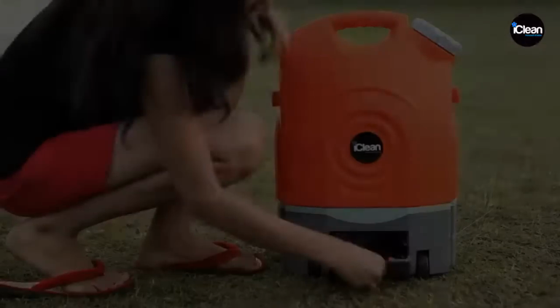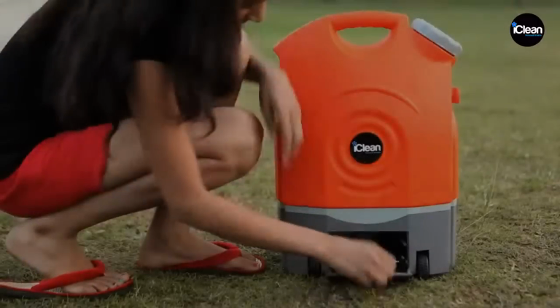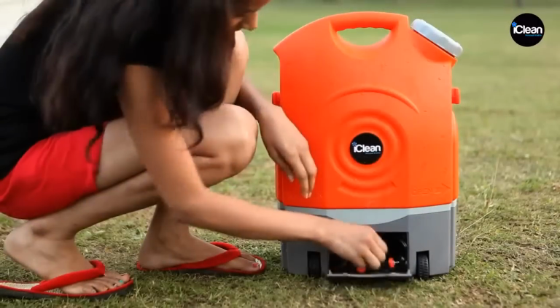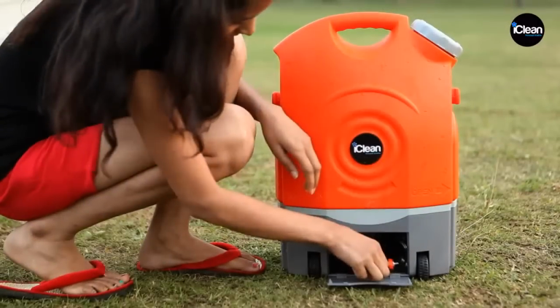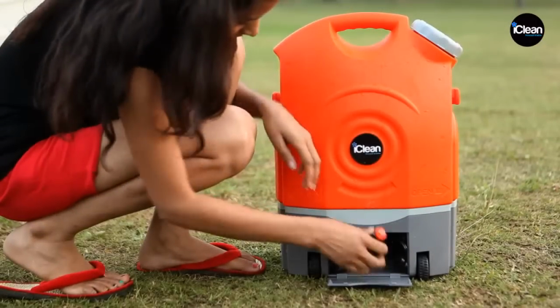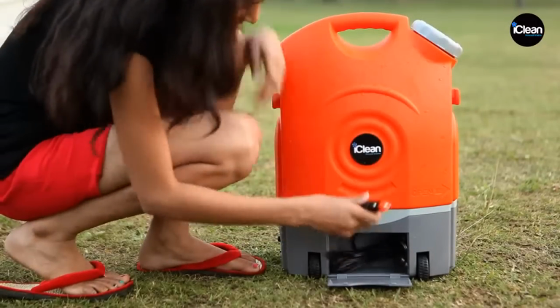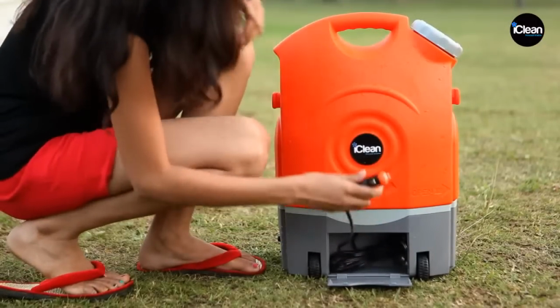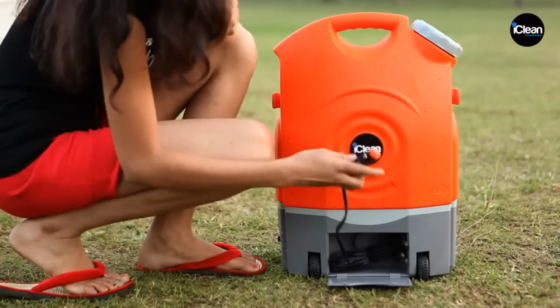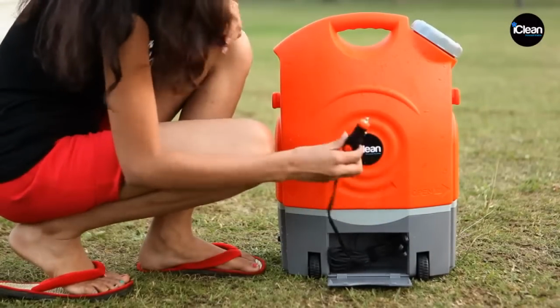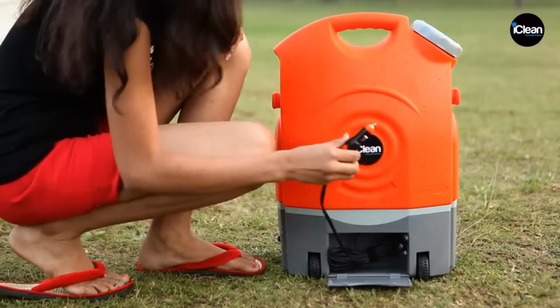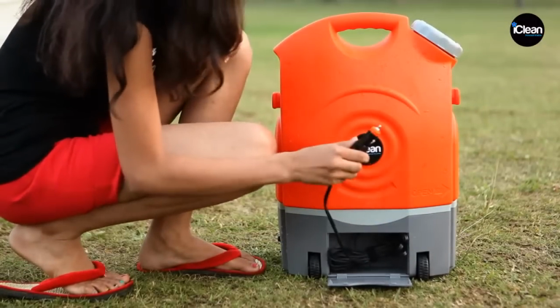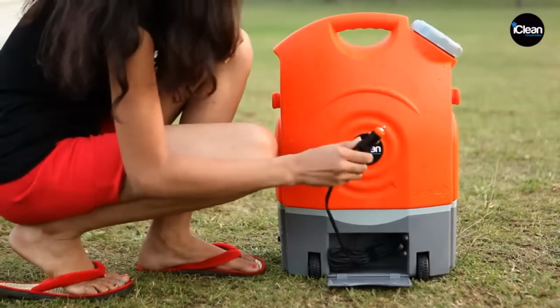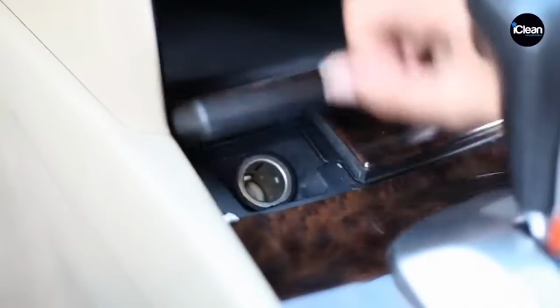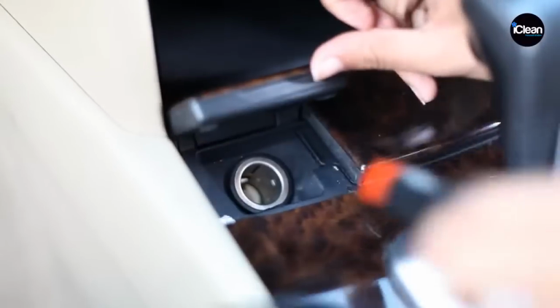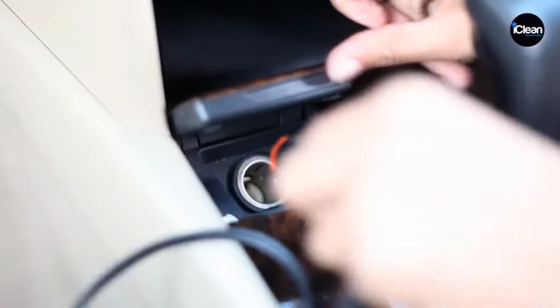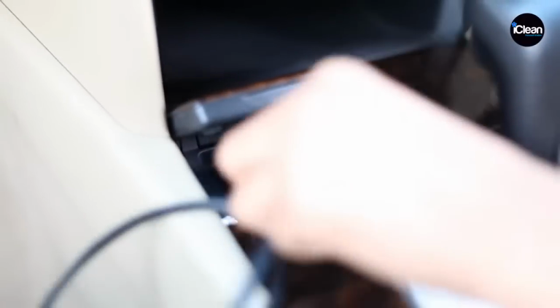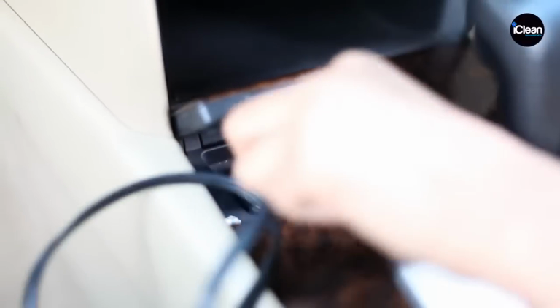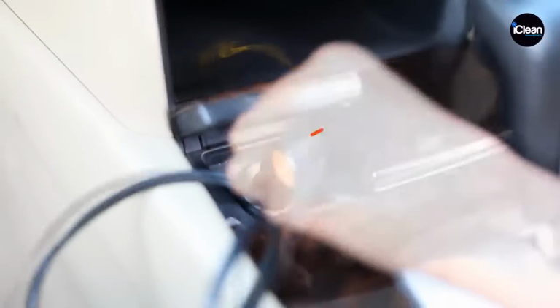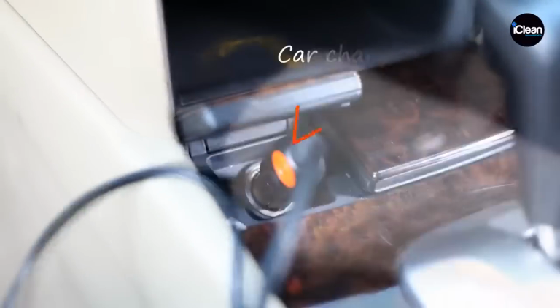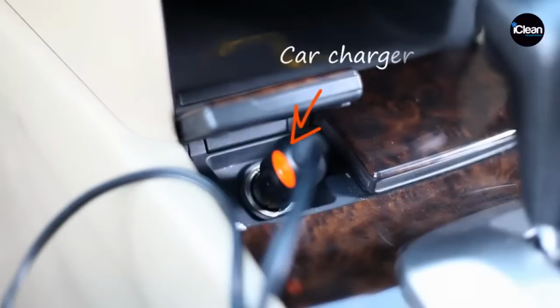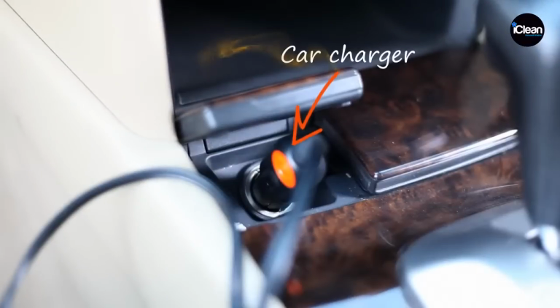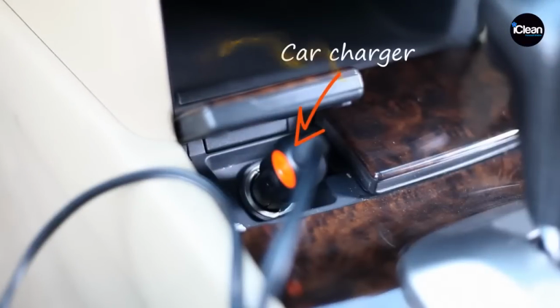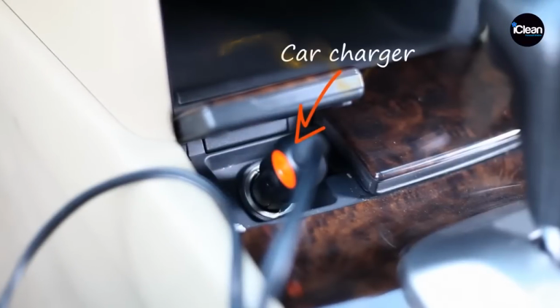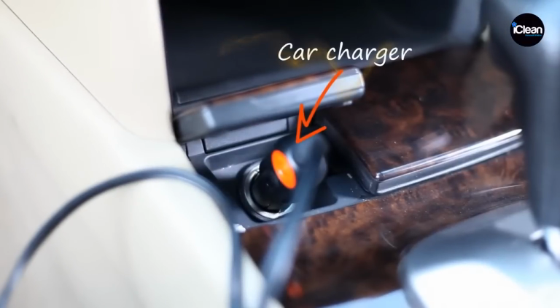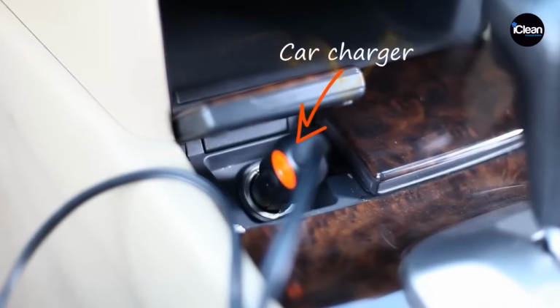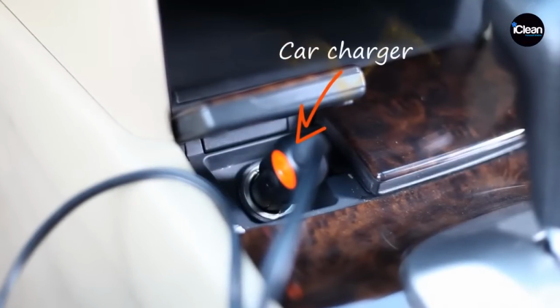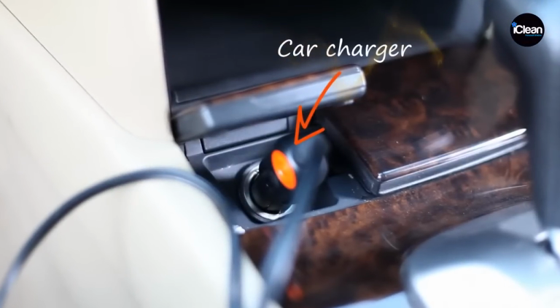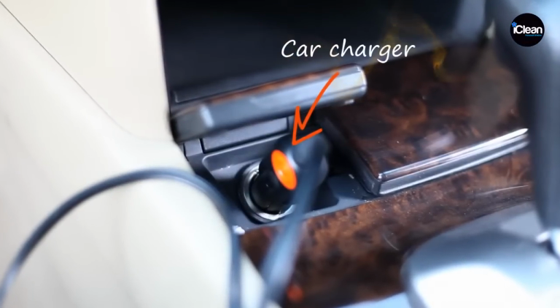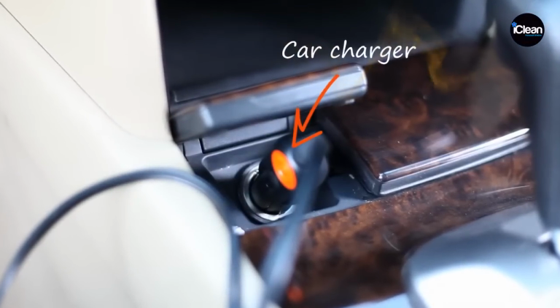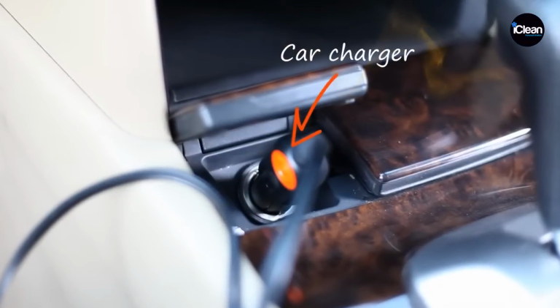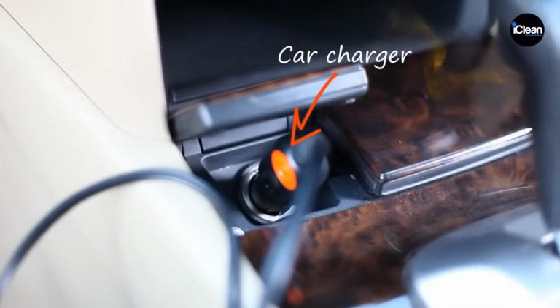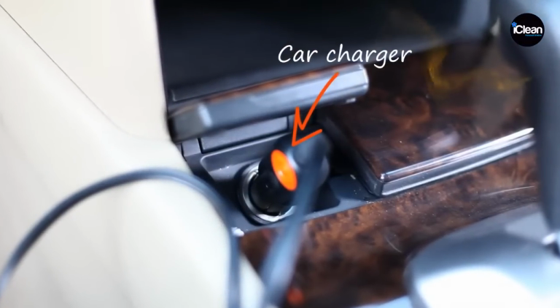And in case you run out of battery, you can directly connect it to your car battery and continue with your wash.